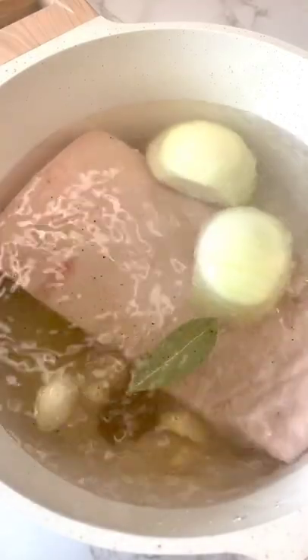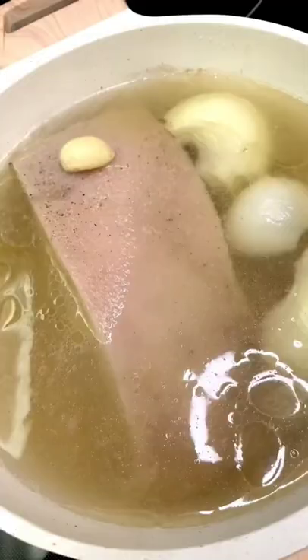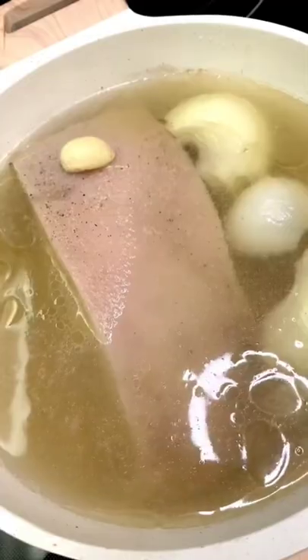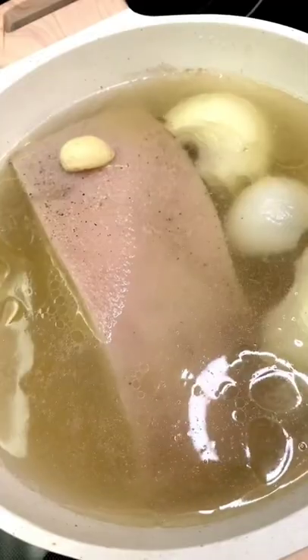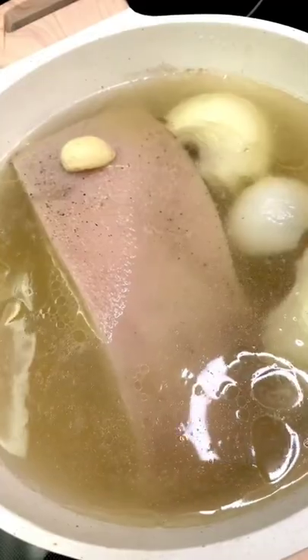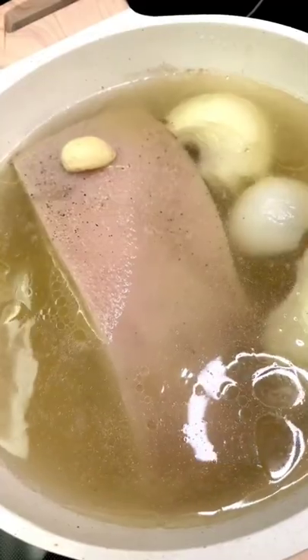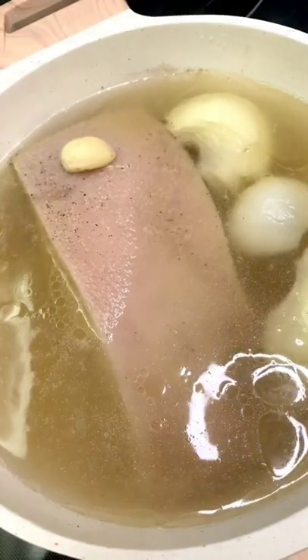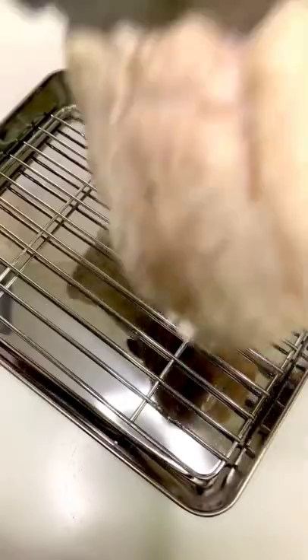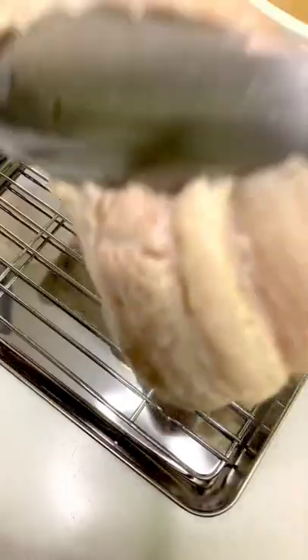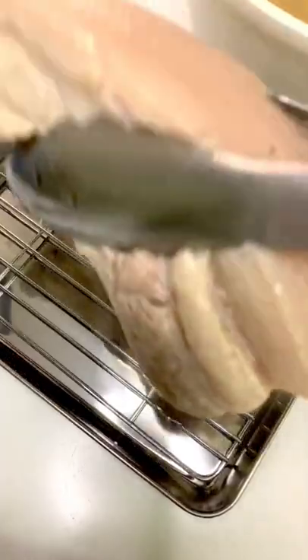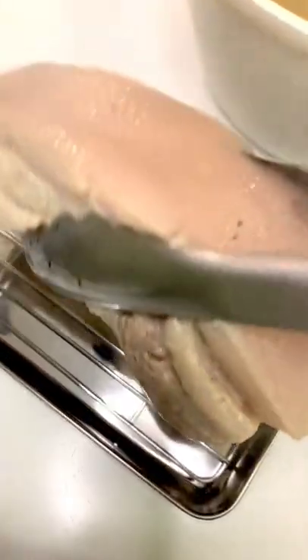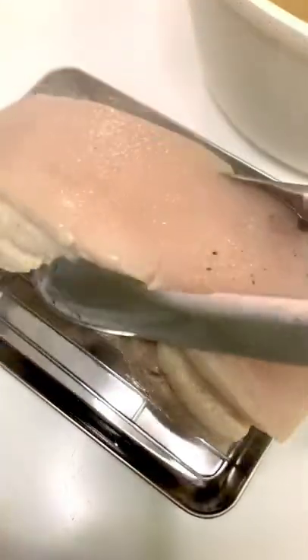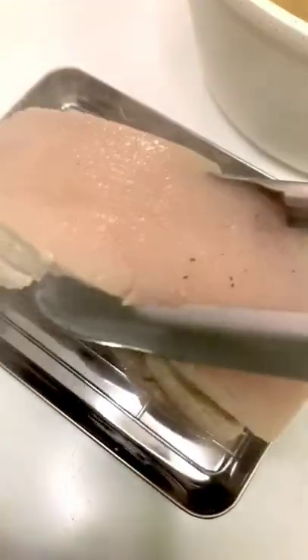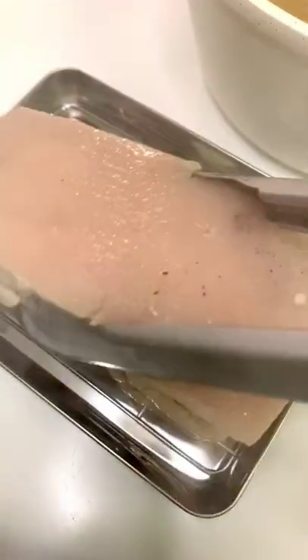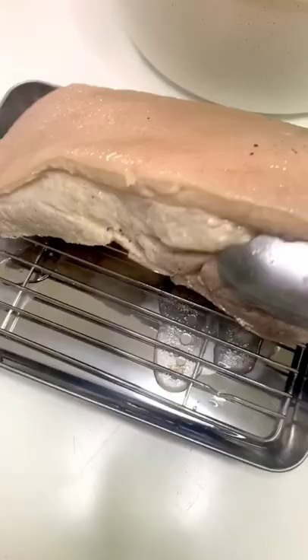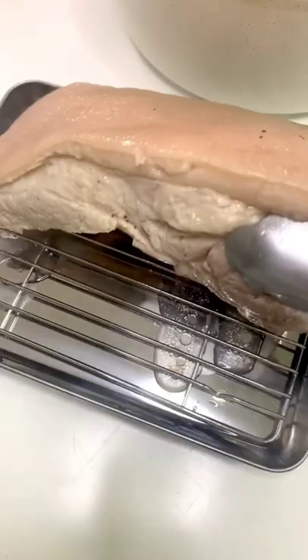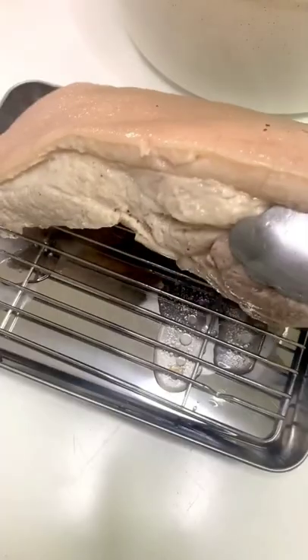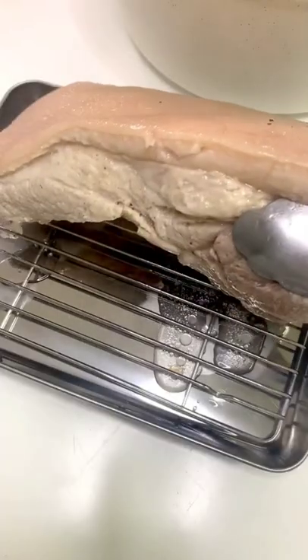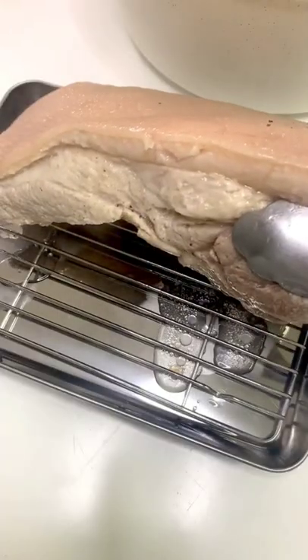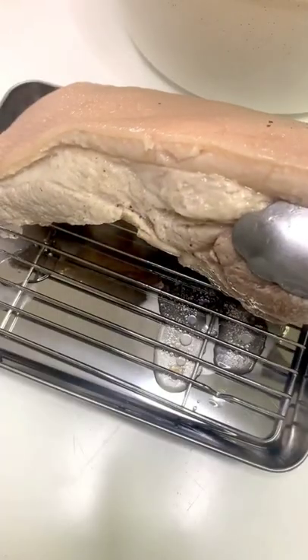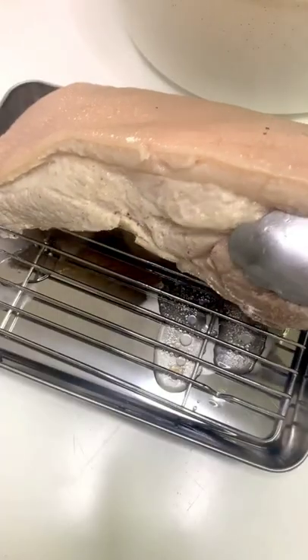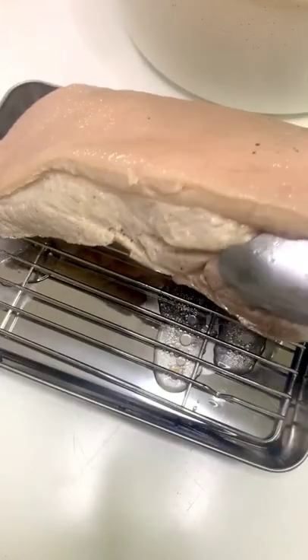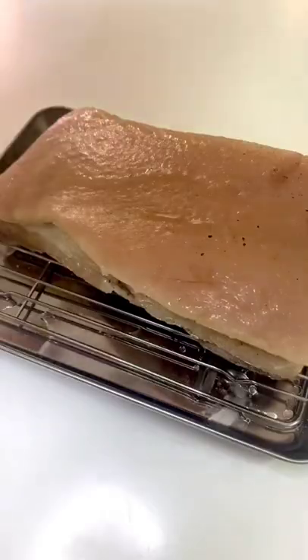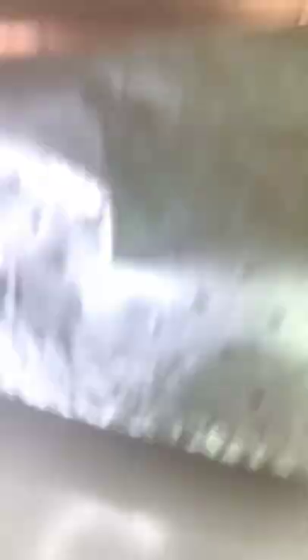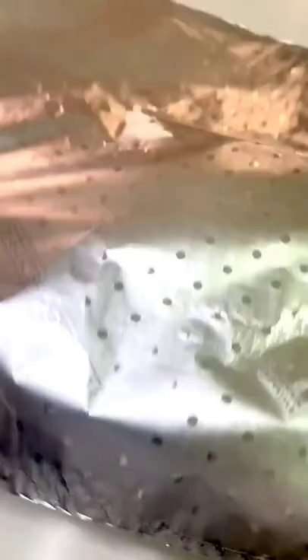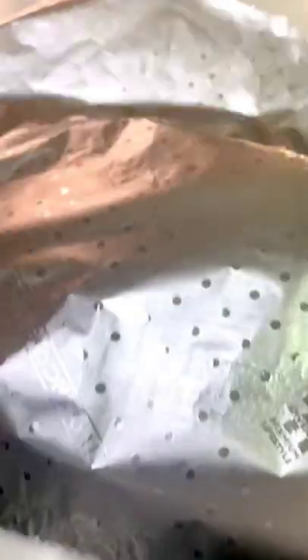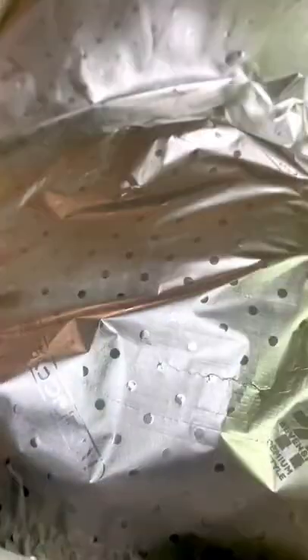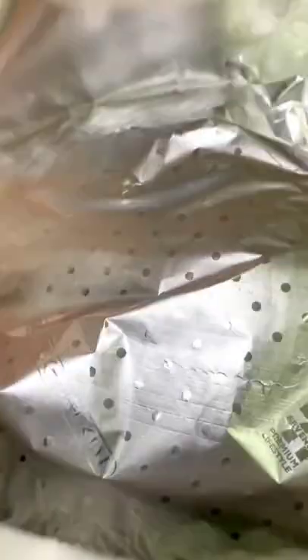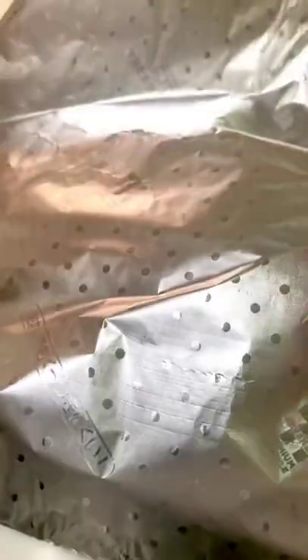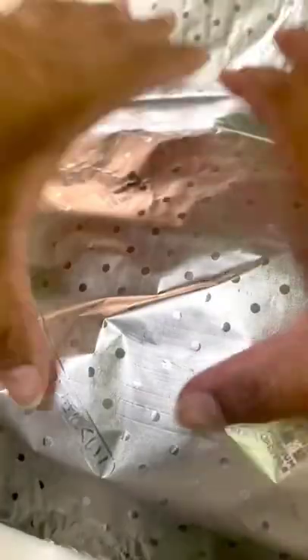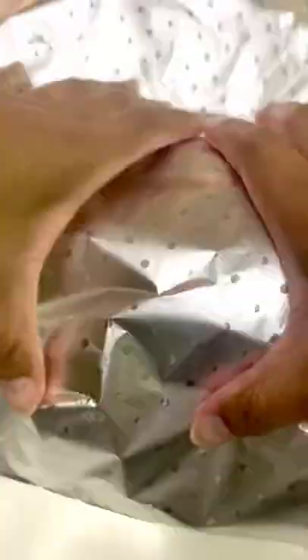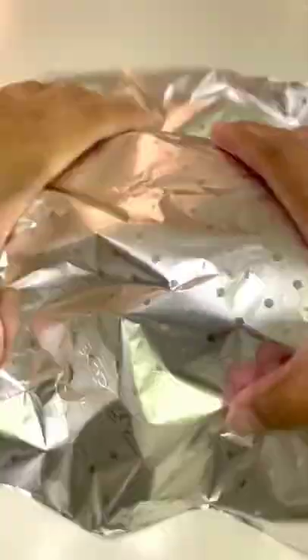Boil for an hour. After an hour, let your pork air dry, then place it in the fridge overnight.